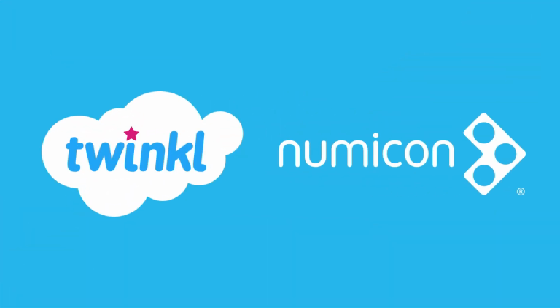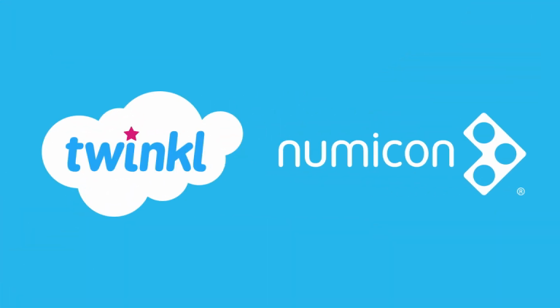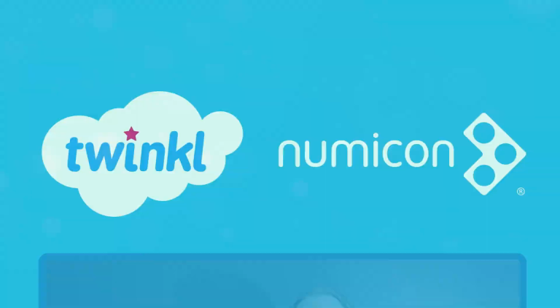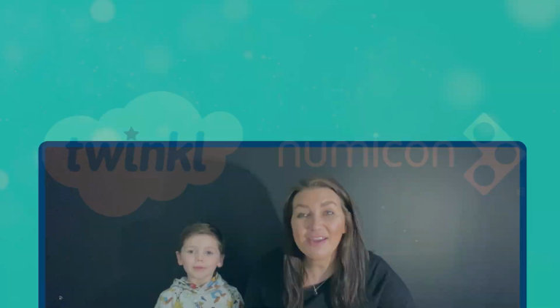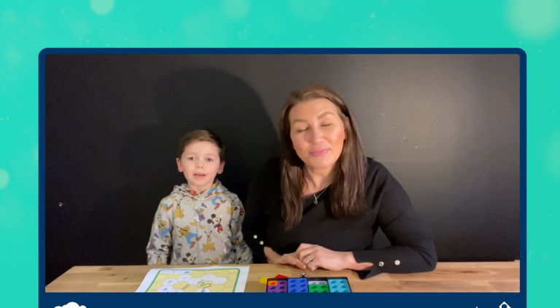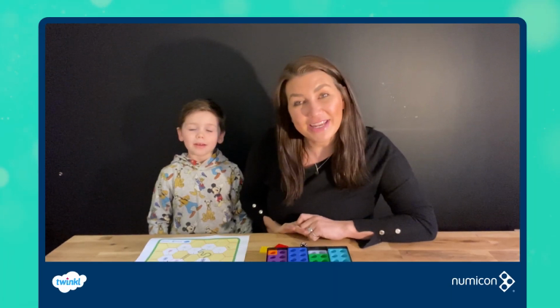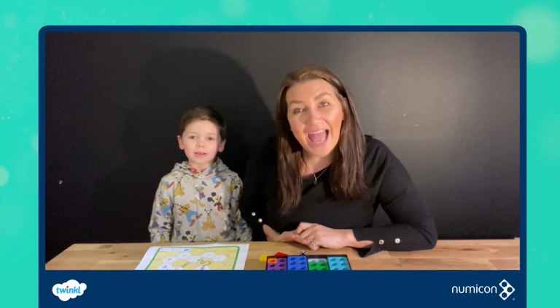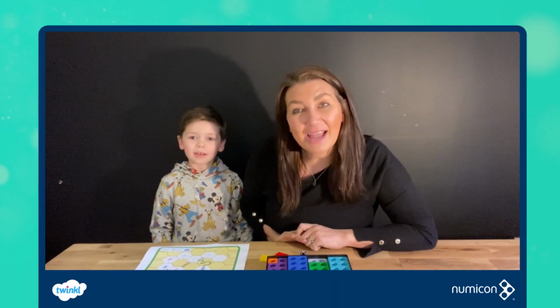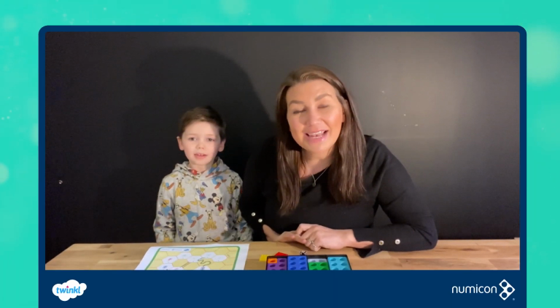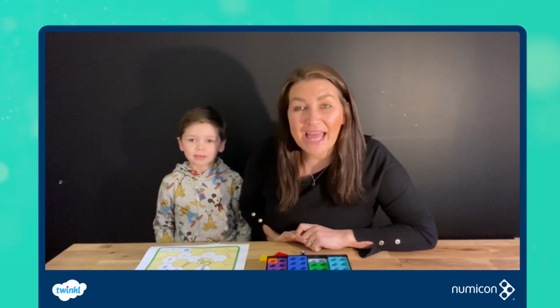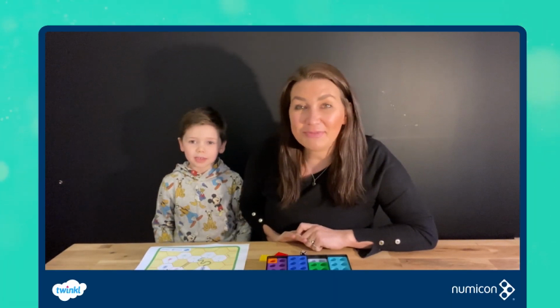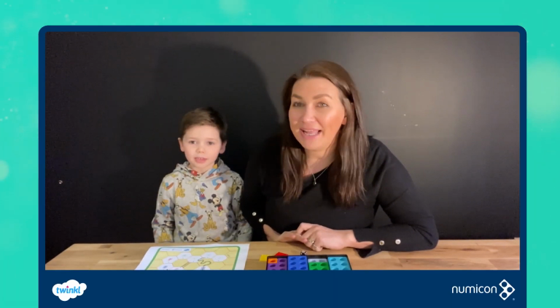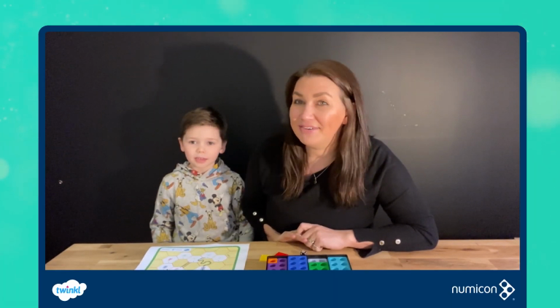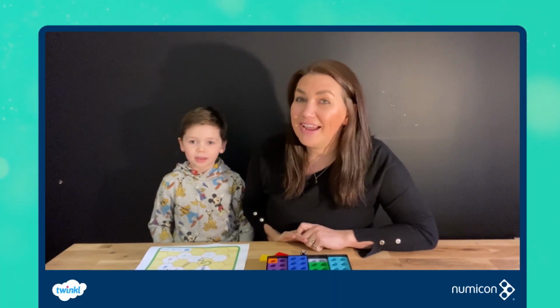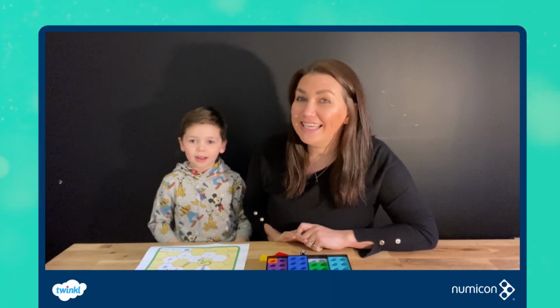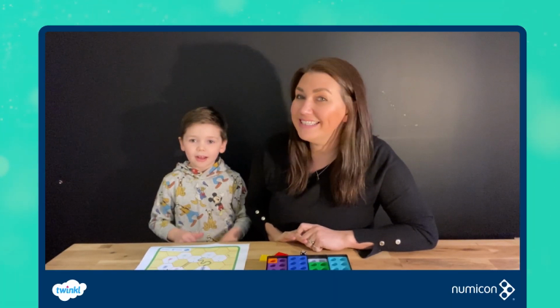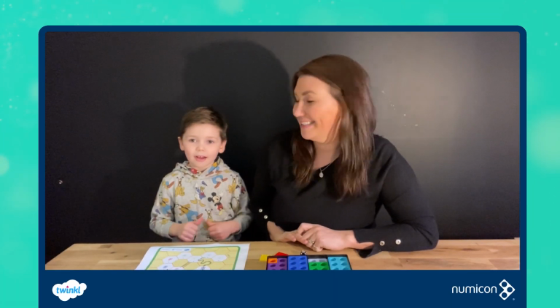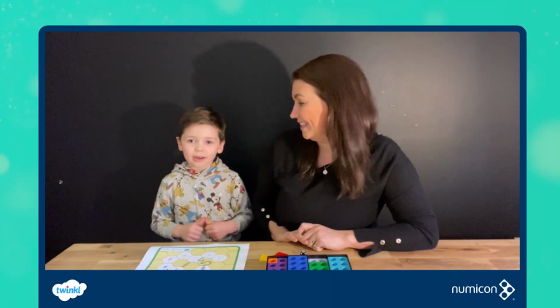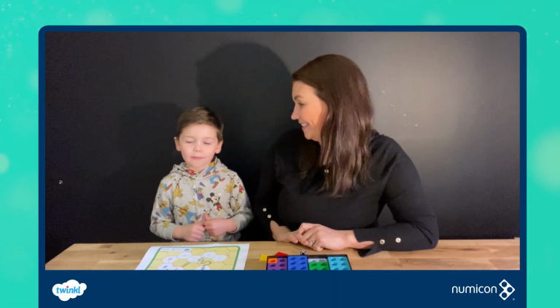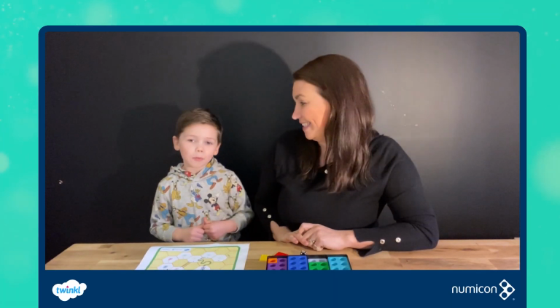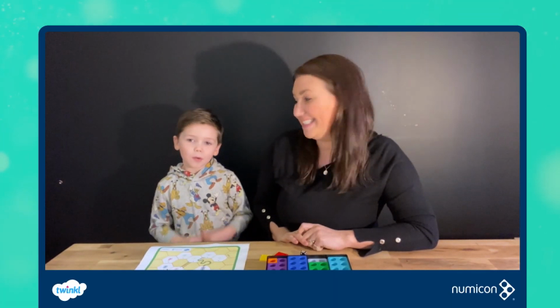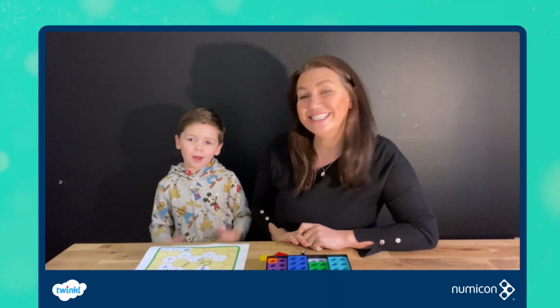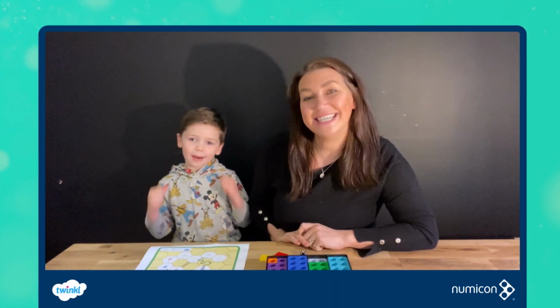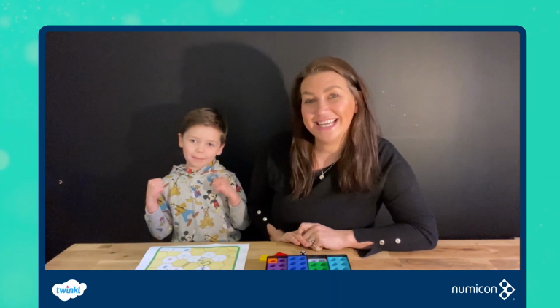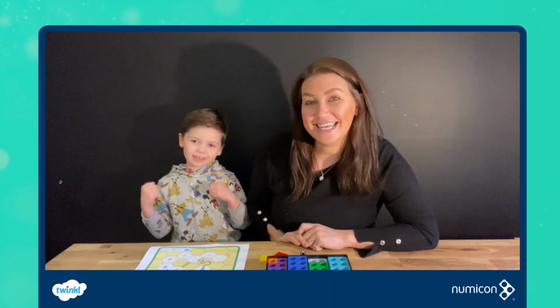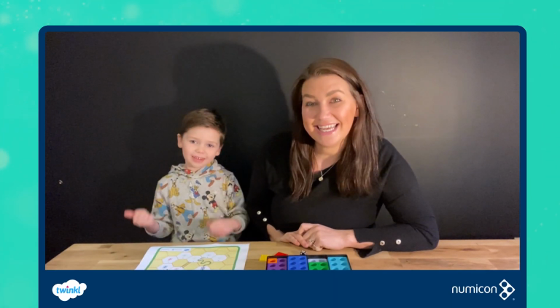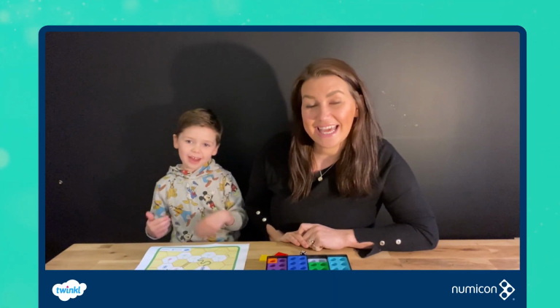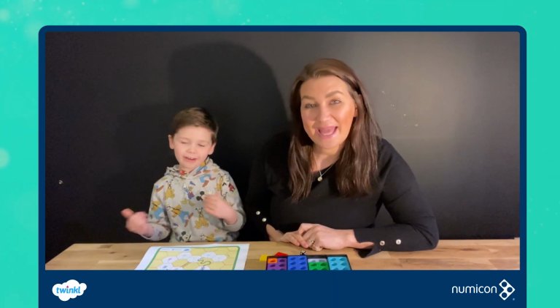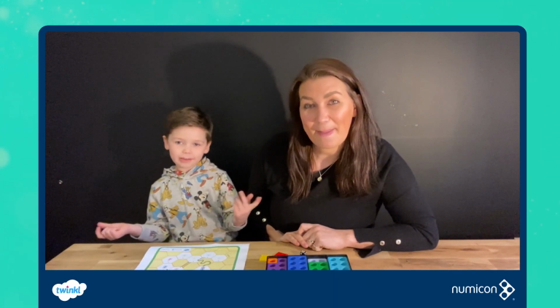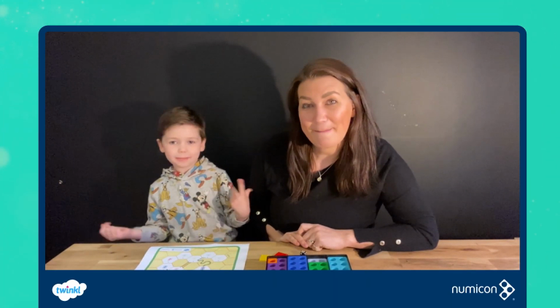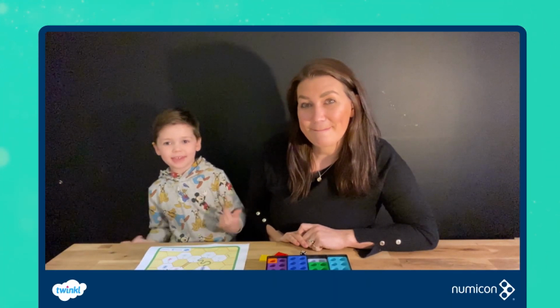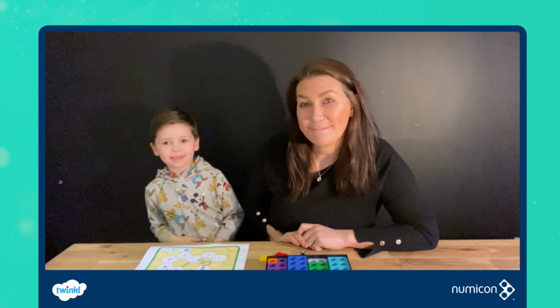Hi everybody, I'm Claire from PlayHooray. Hi everyone, I'm Mason and I'm six.